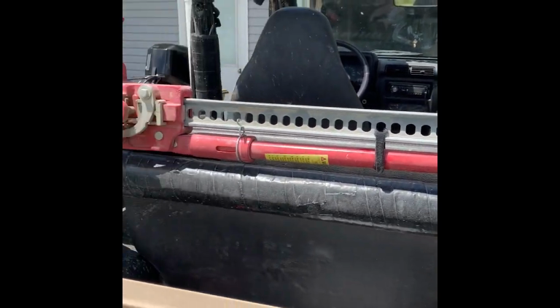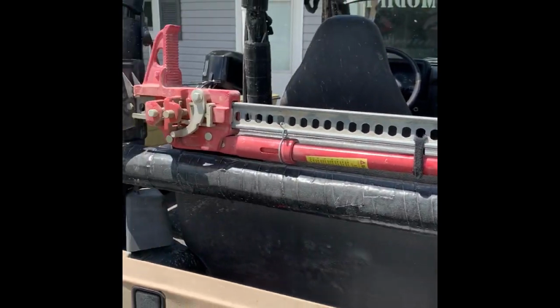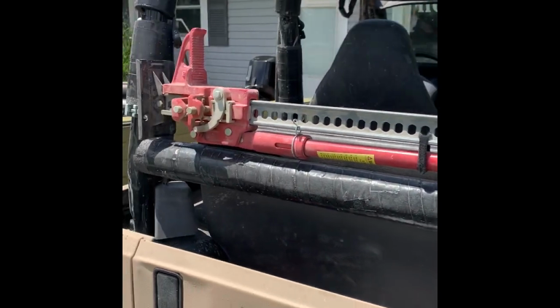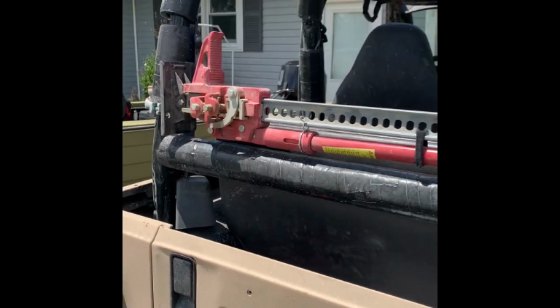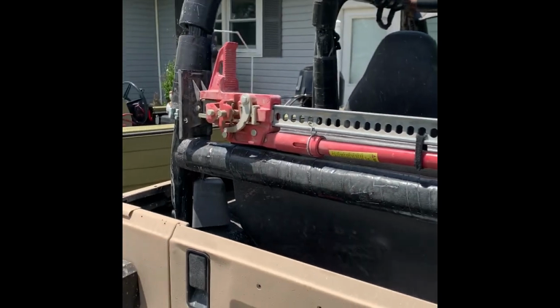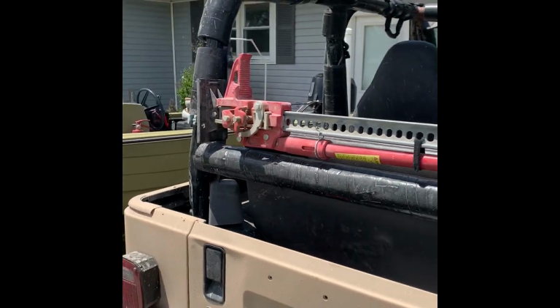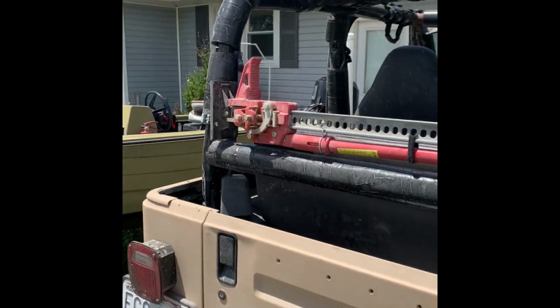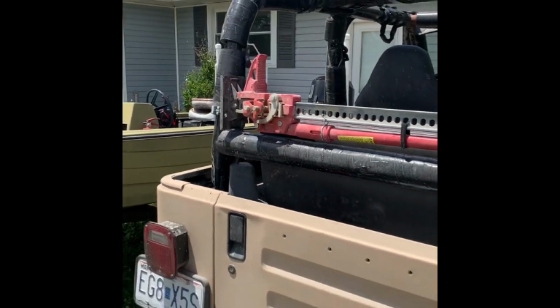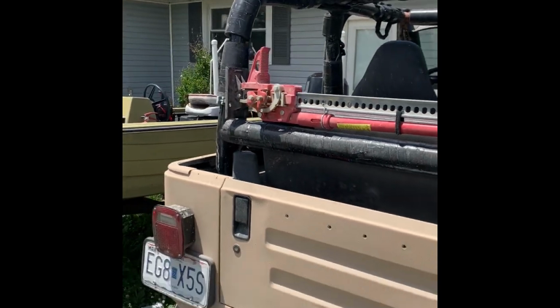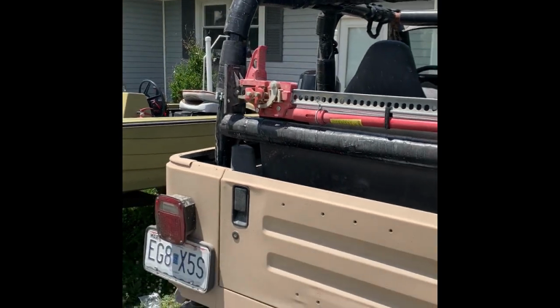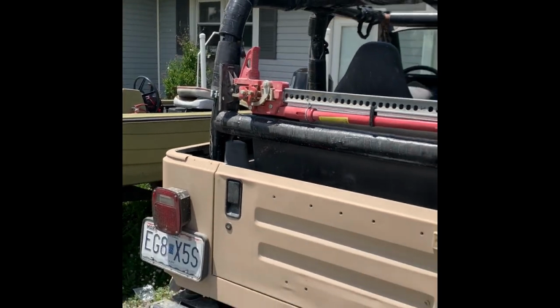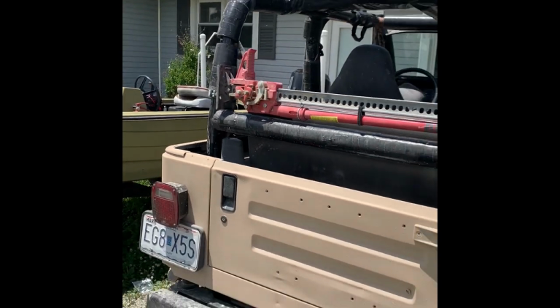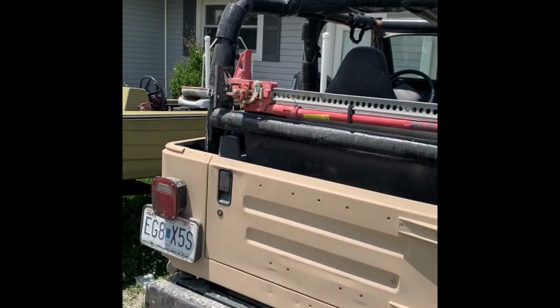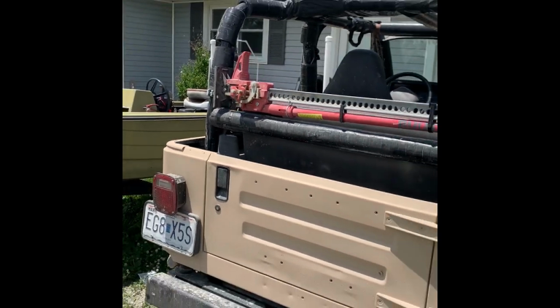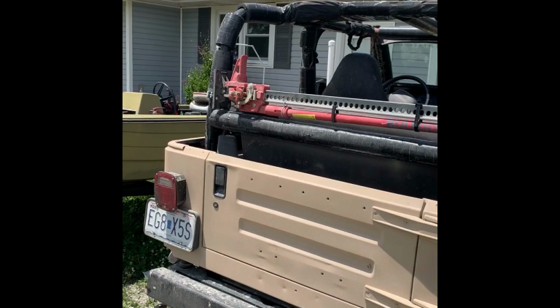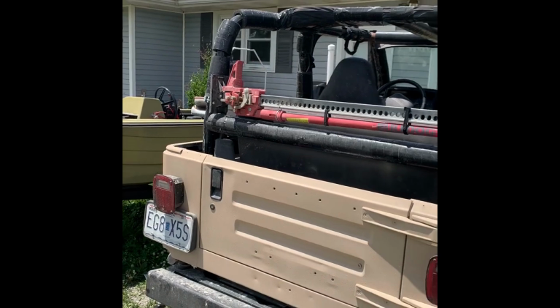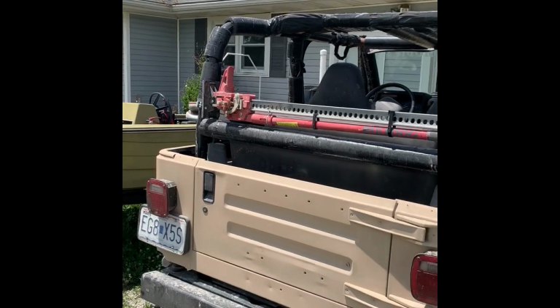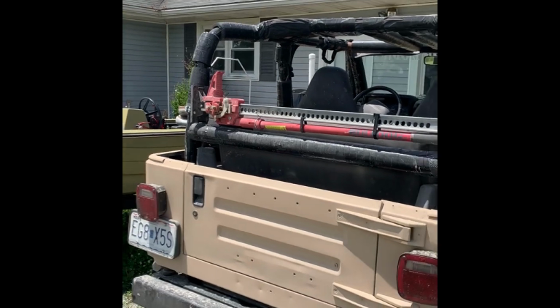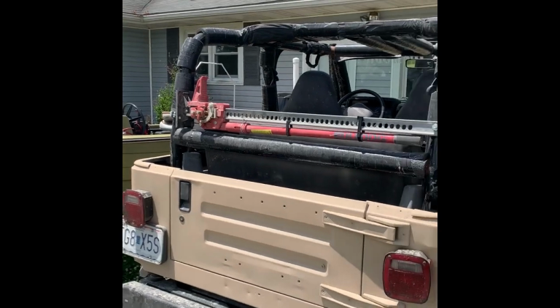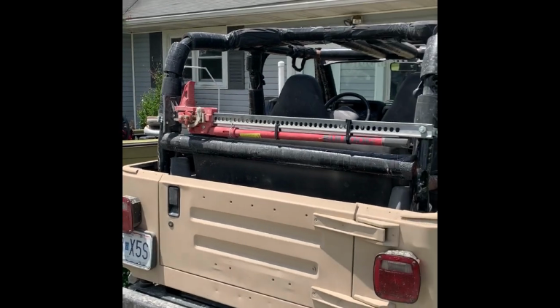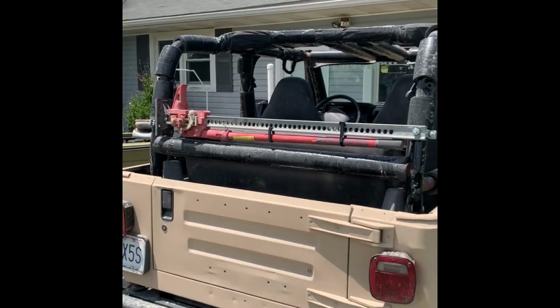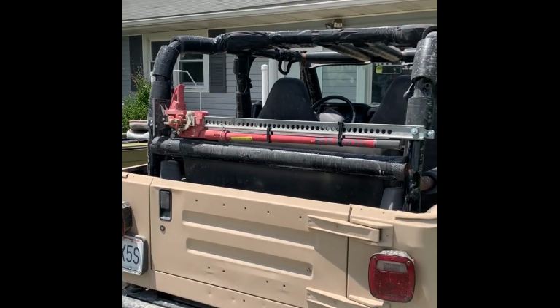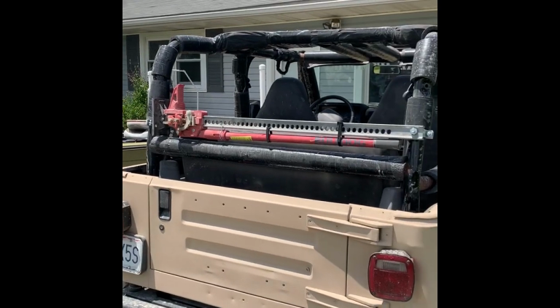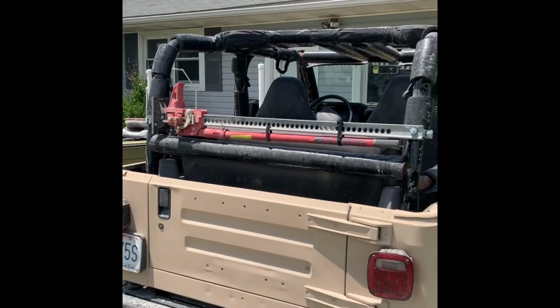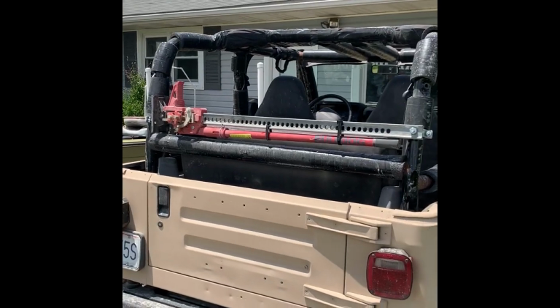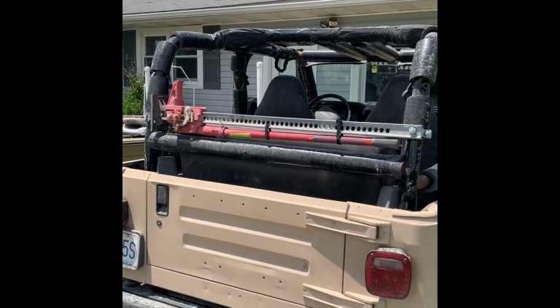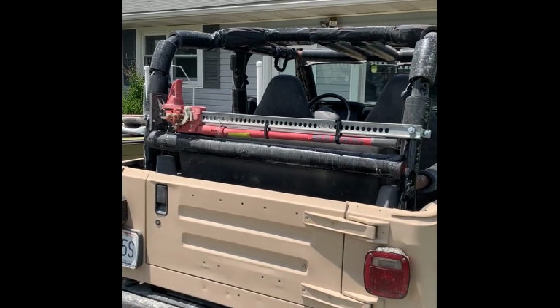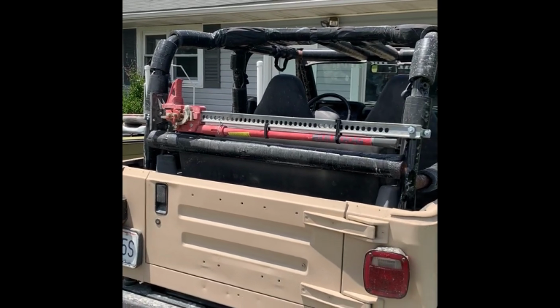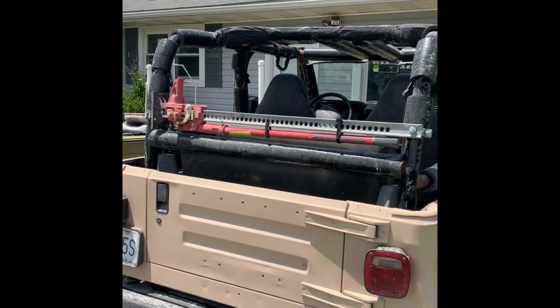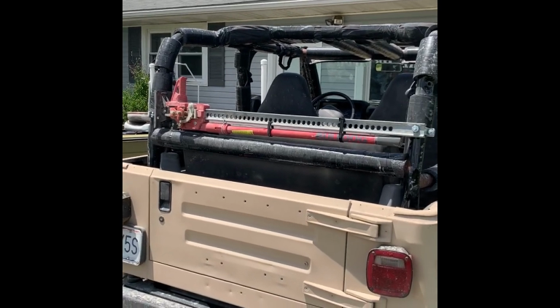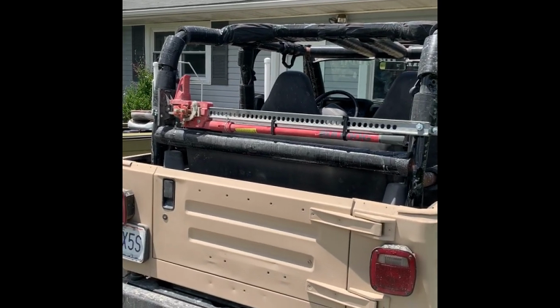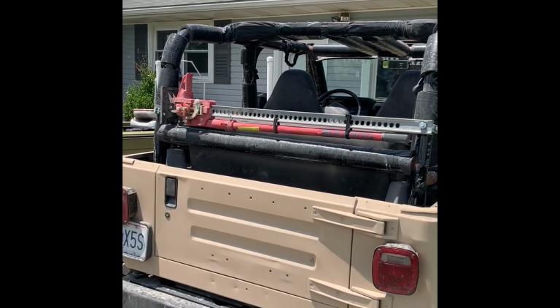And there you have it — a high lift jack mount for like $6.